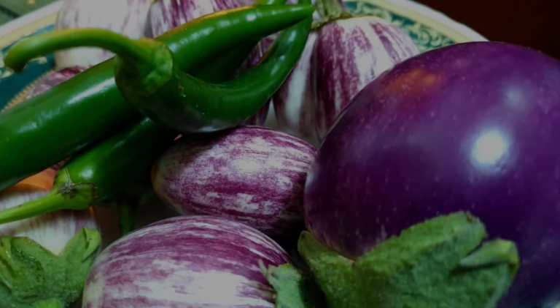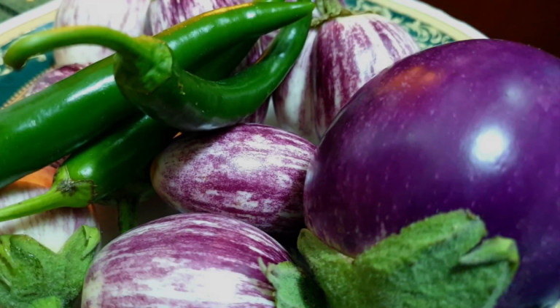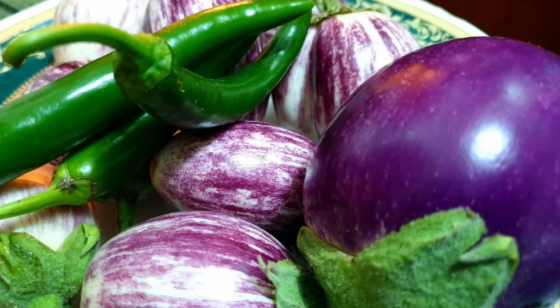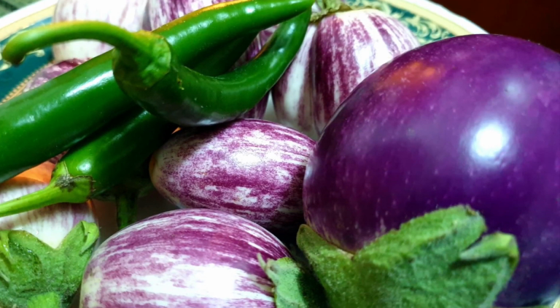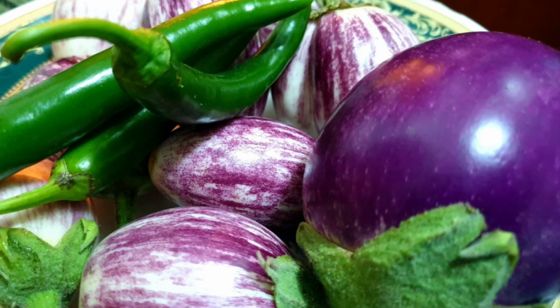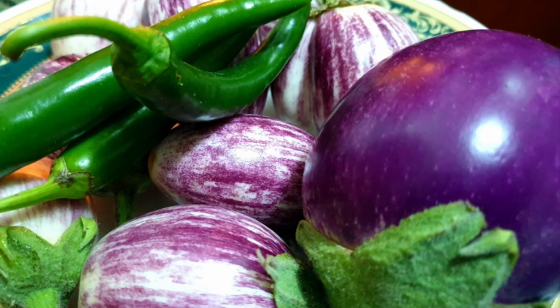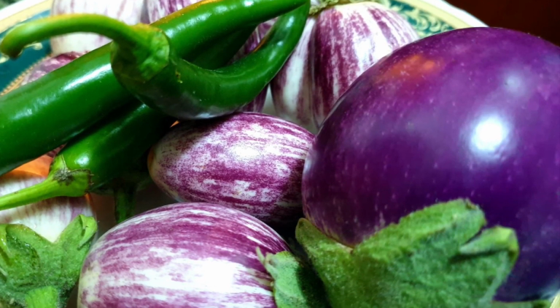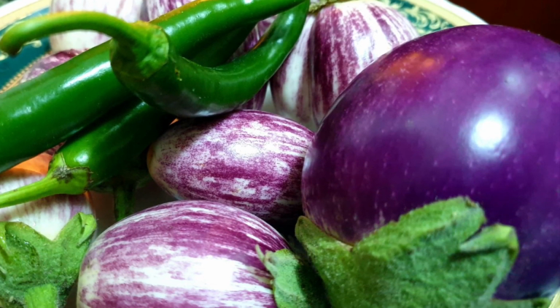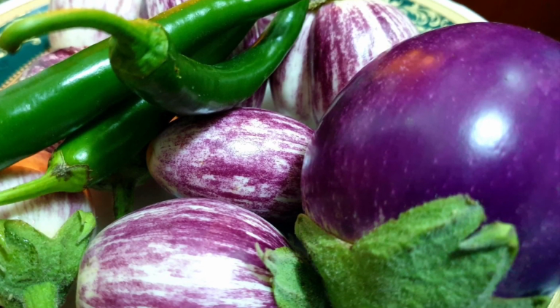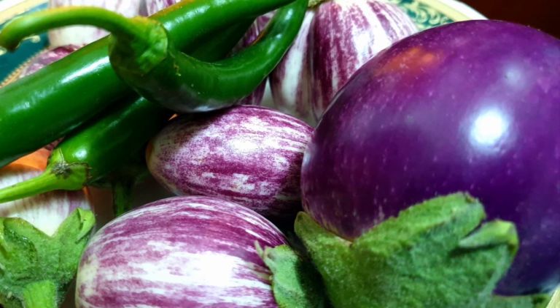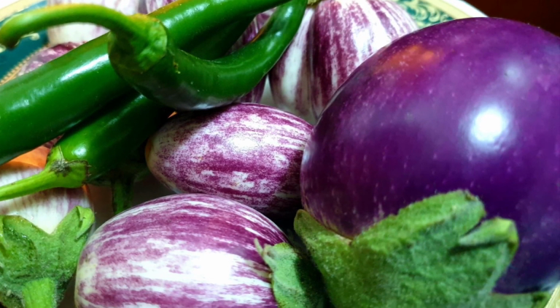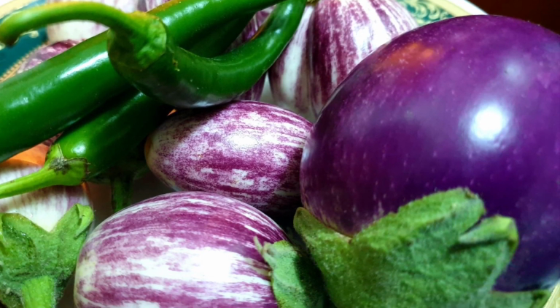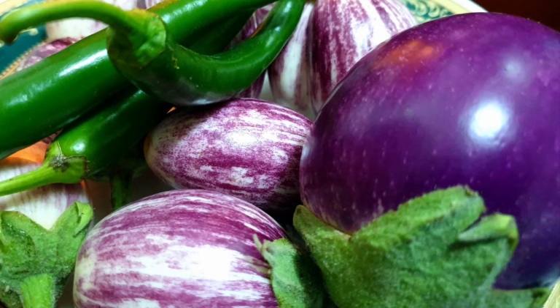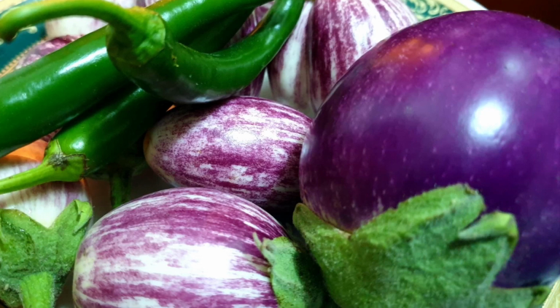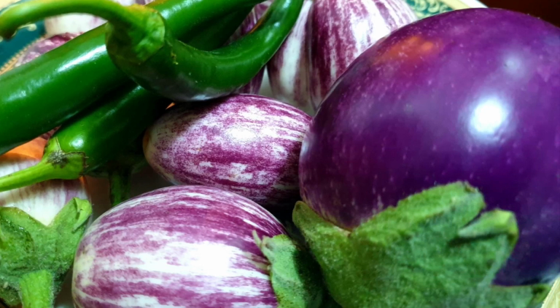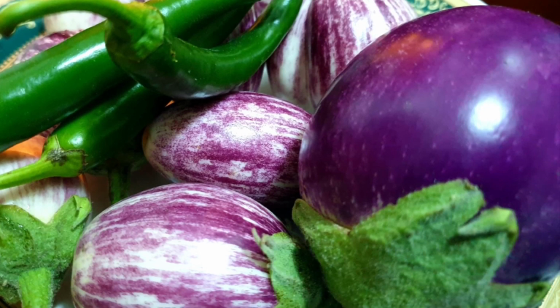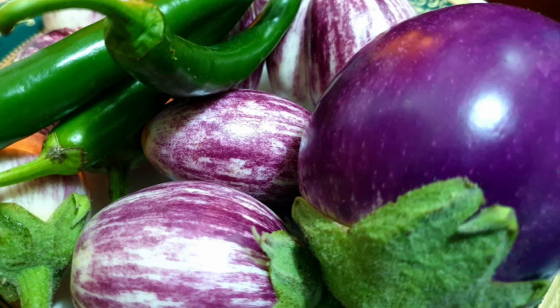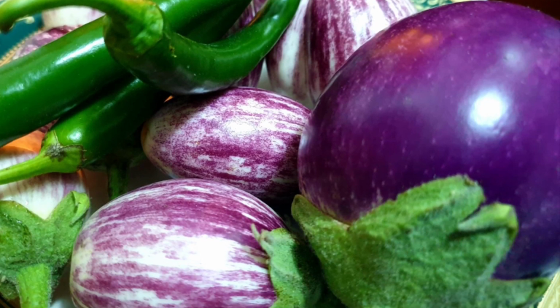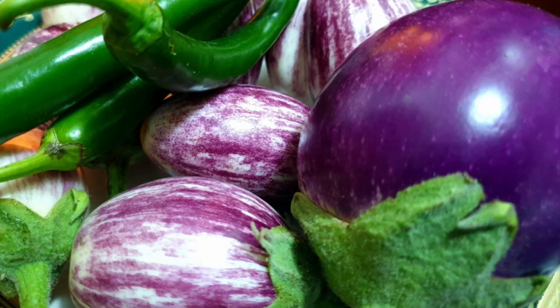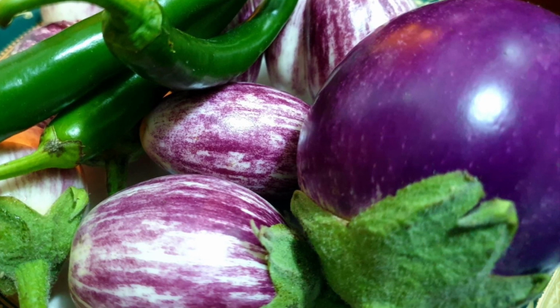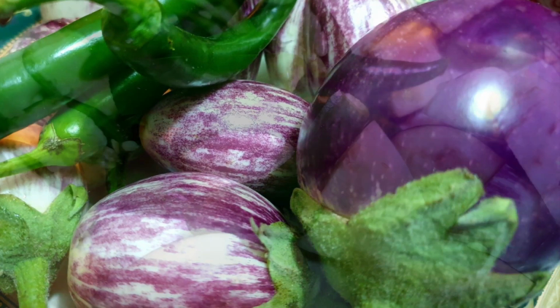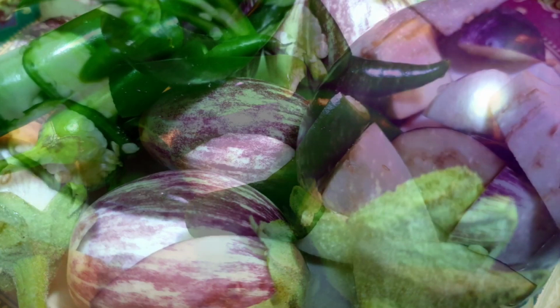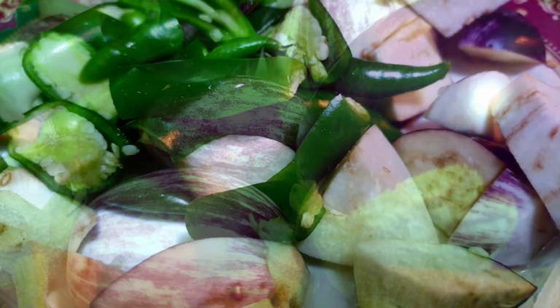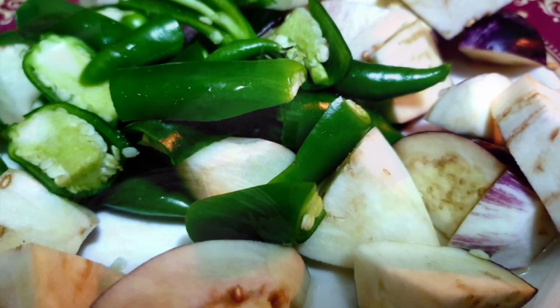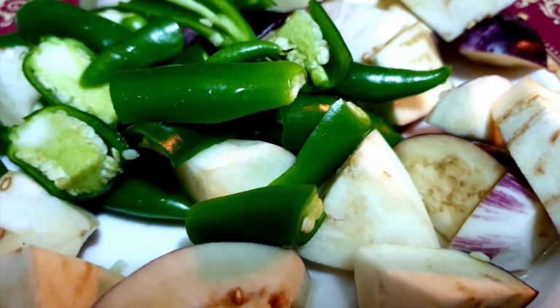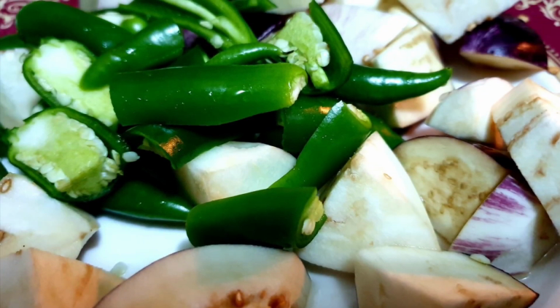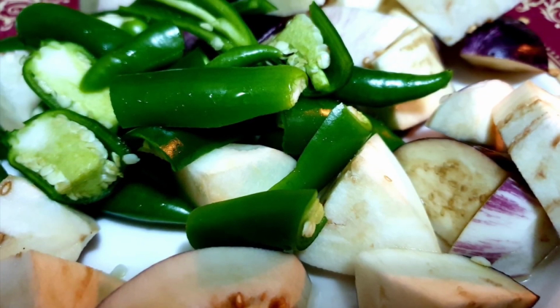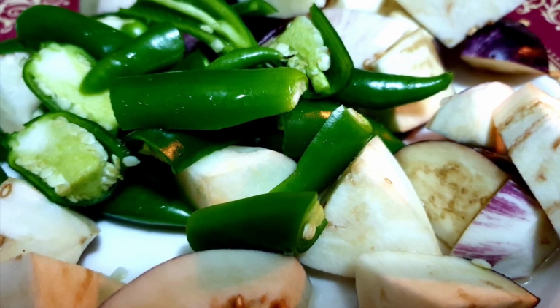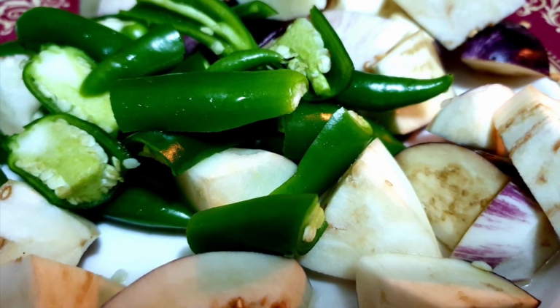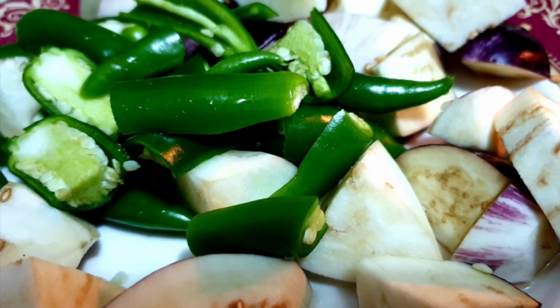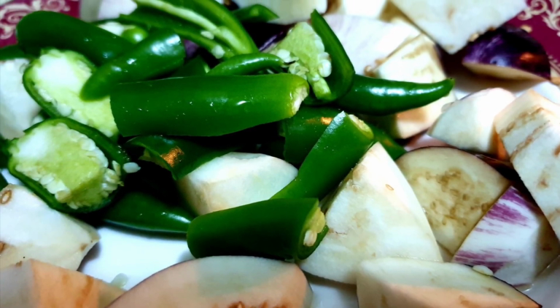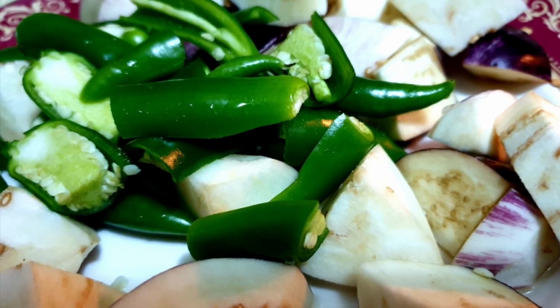If you want to make this recipe, use 10g of ingredients. You can start with fries.